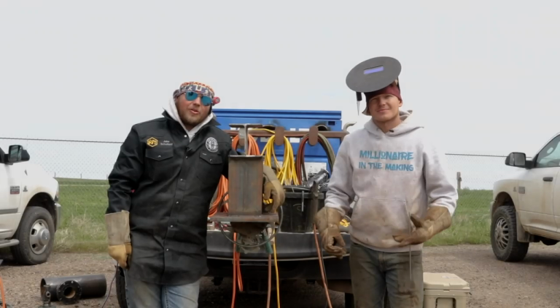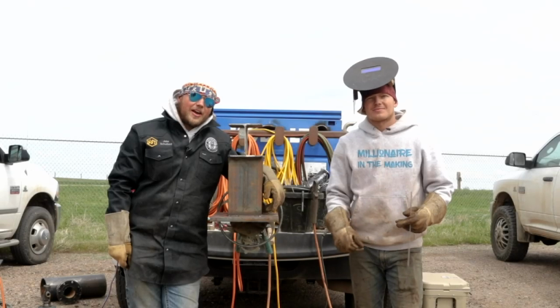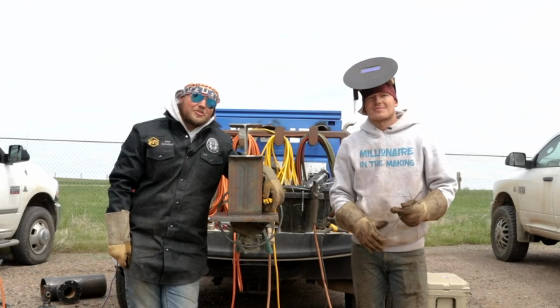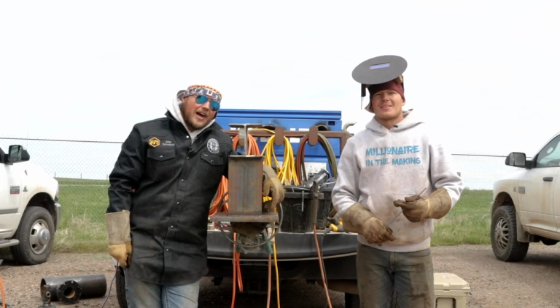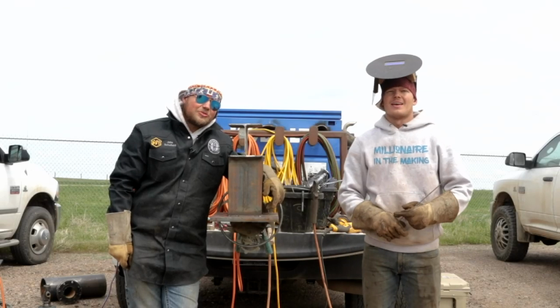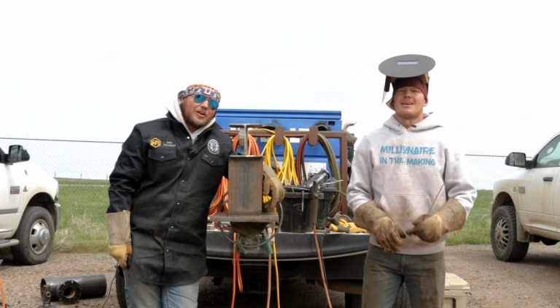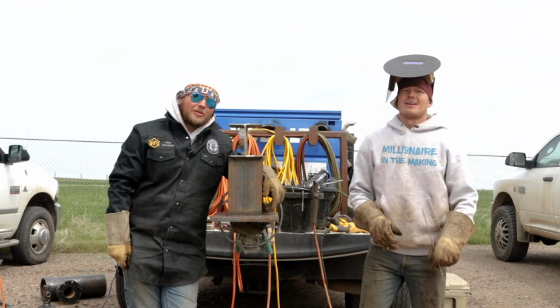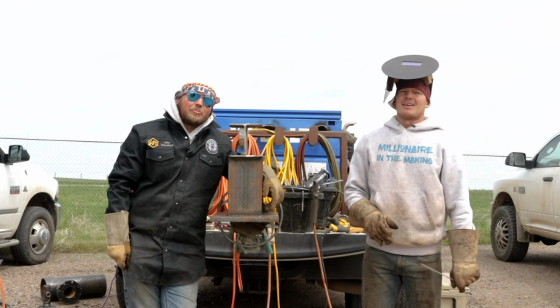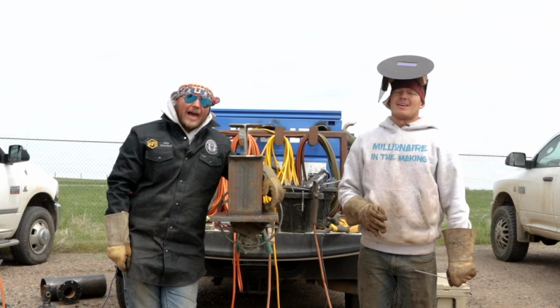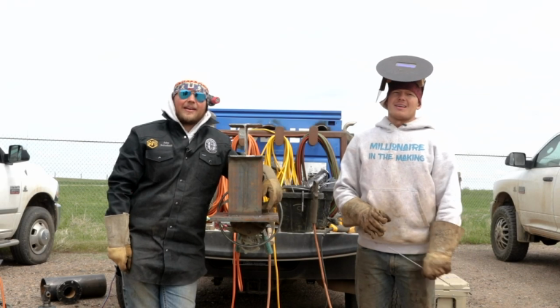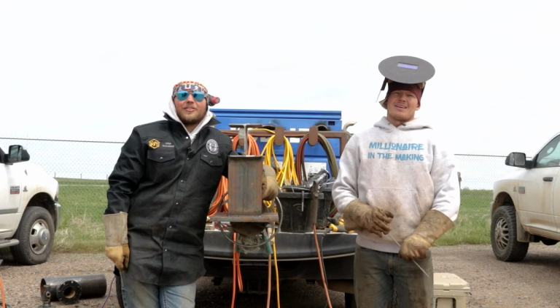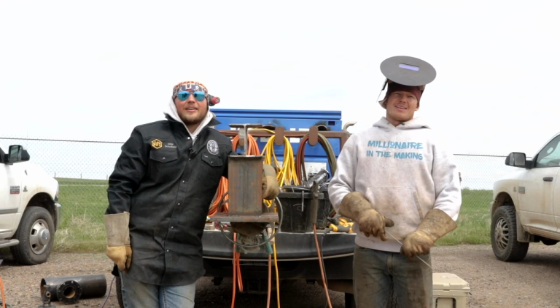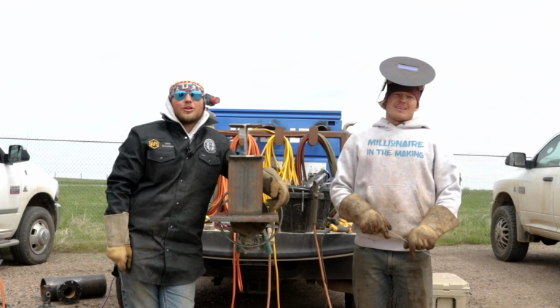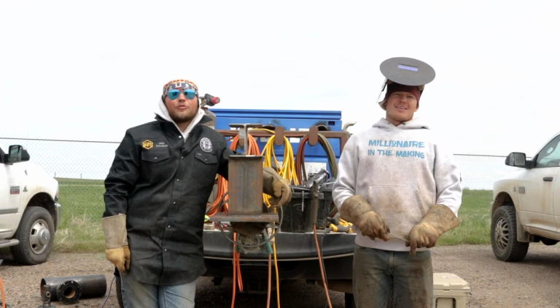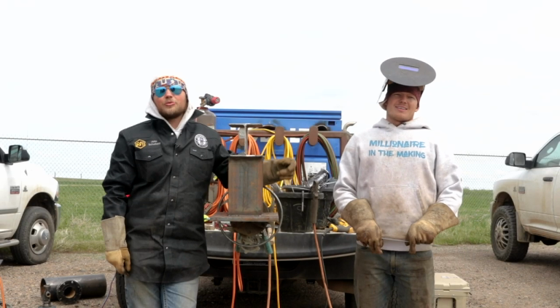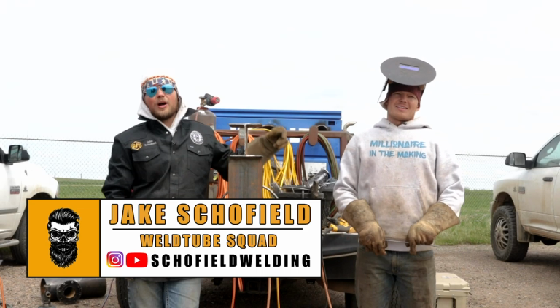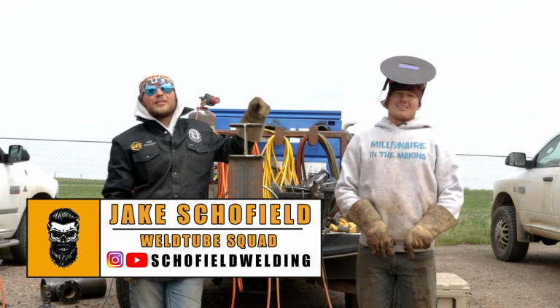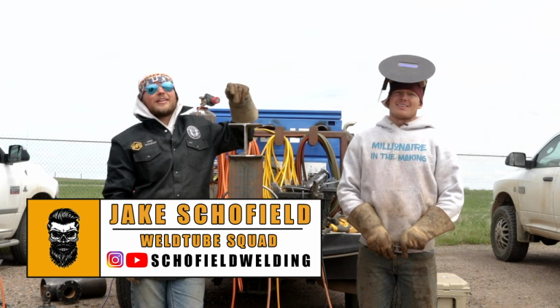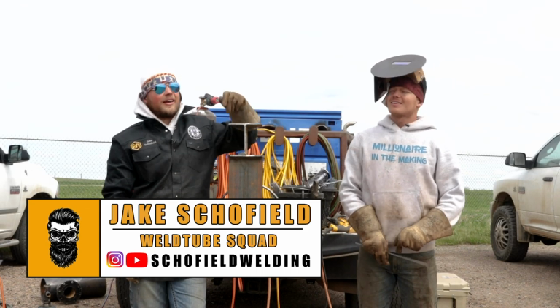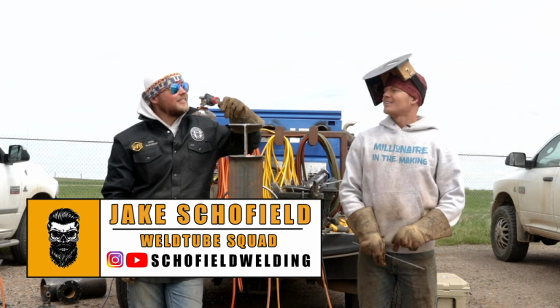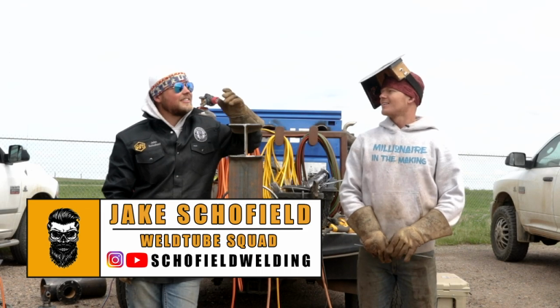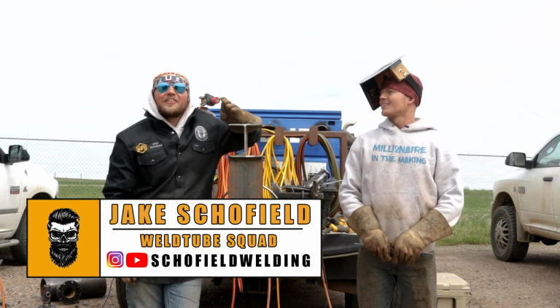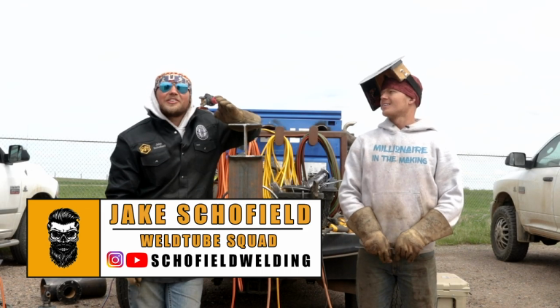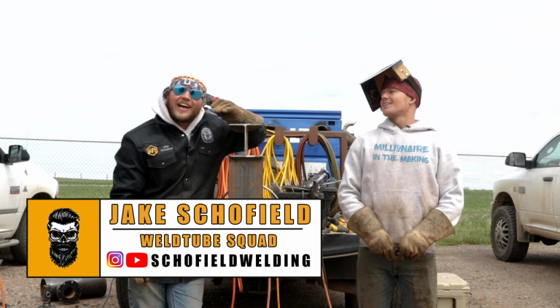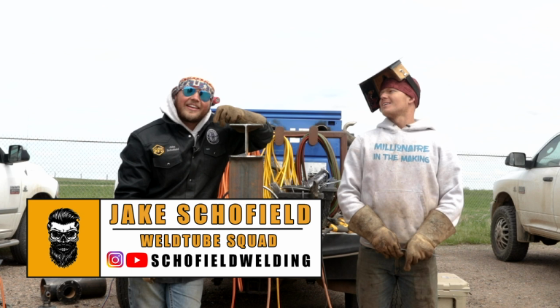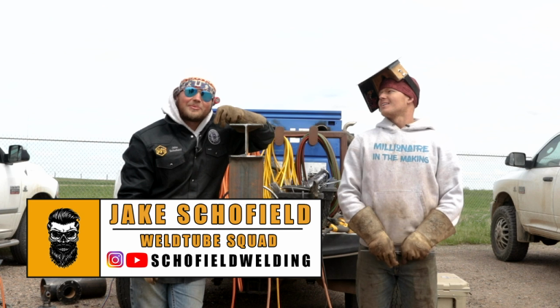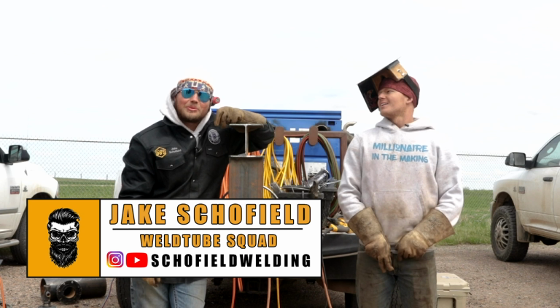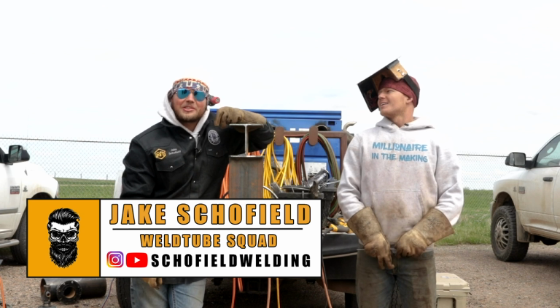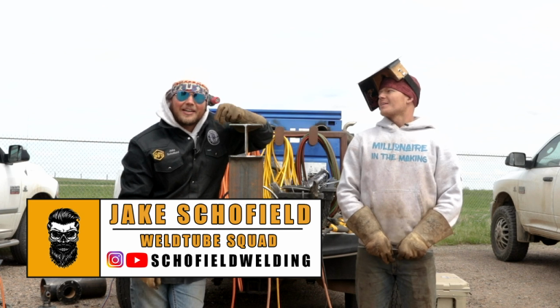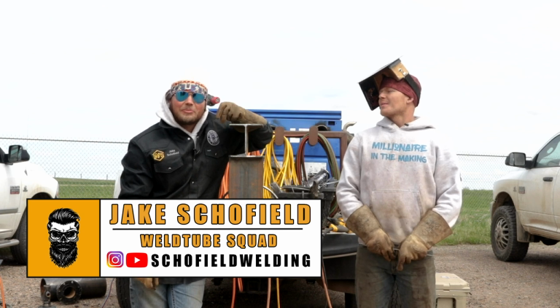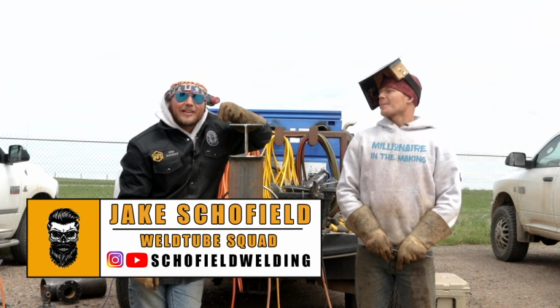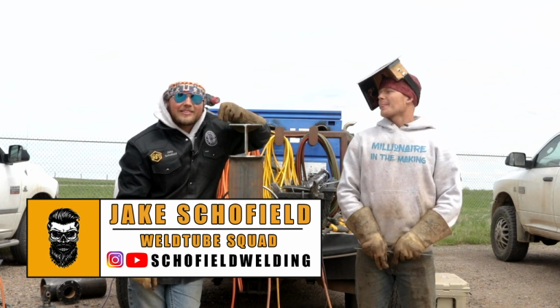All right, you guys. Welcome back. Schofield Welding. This is kind of exciting — I'm super excited about this.